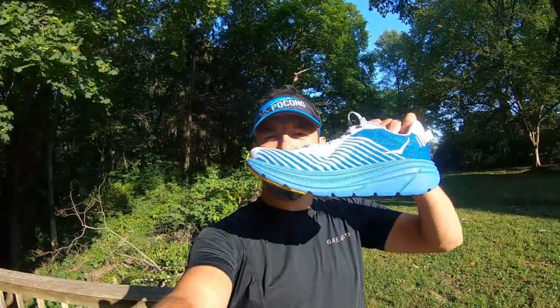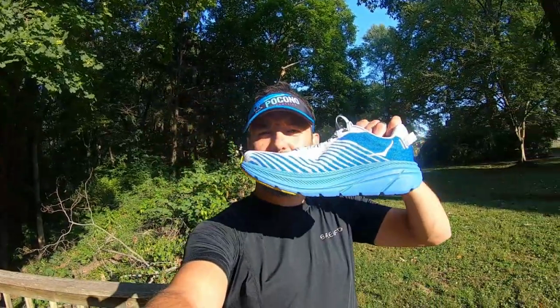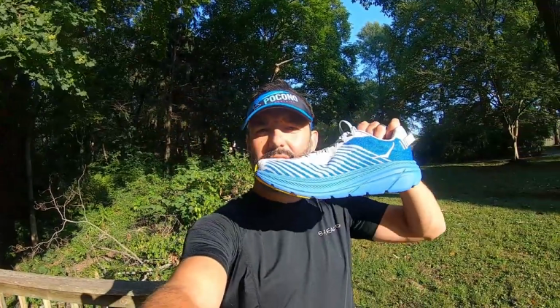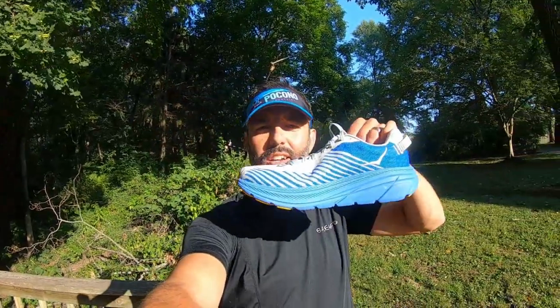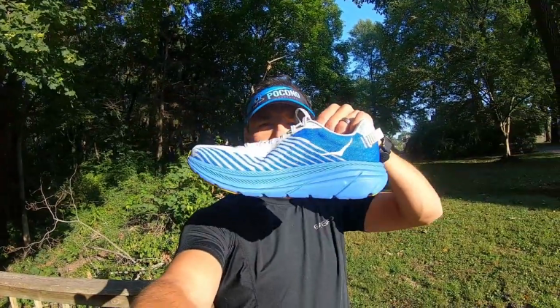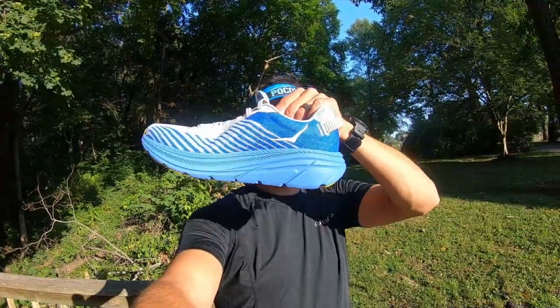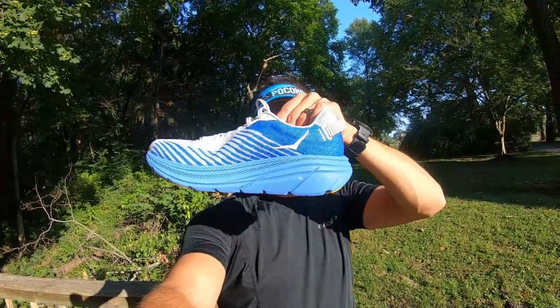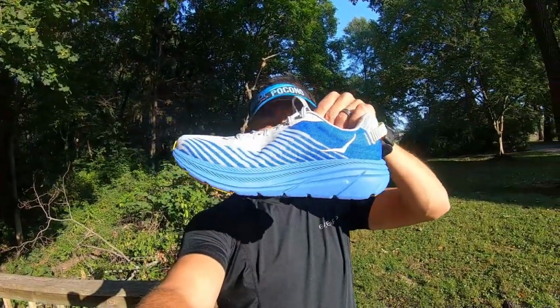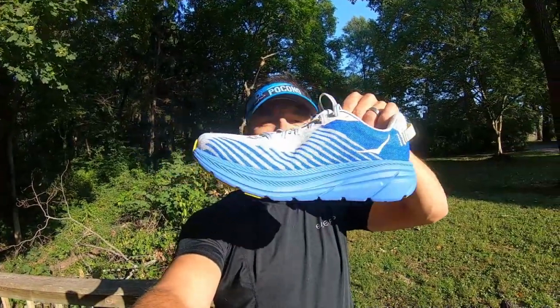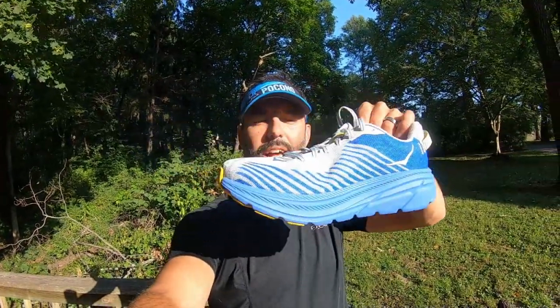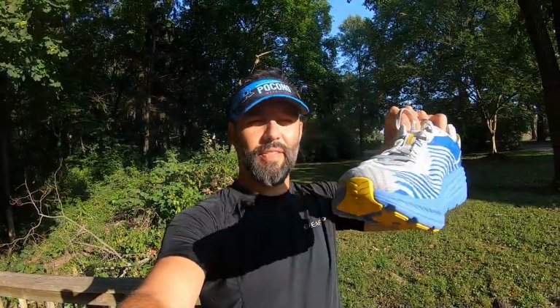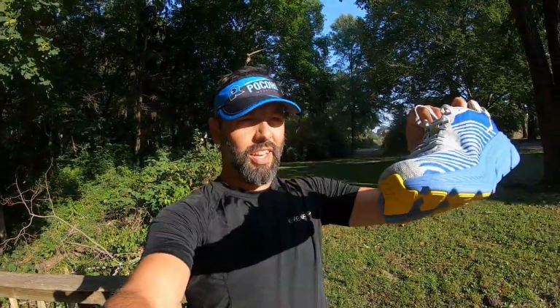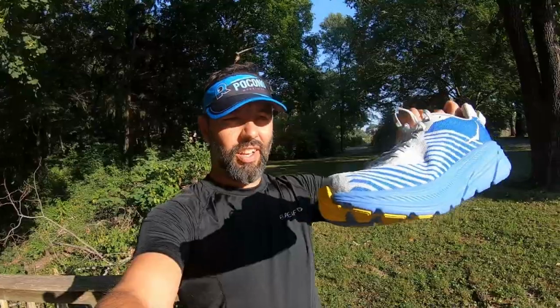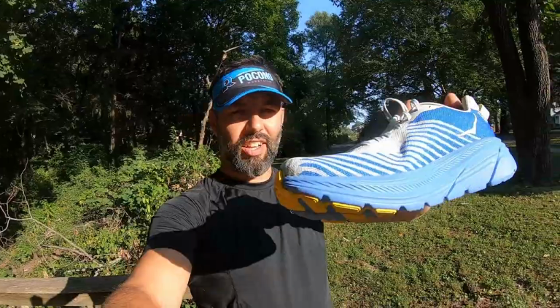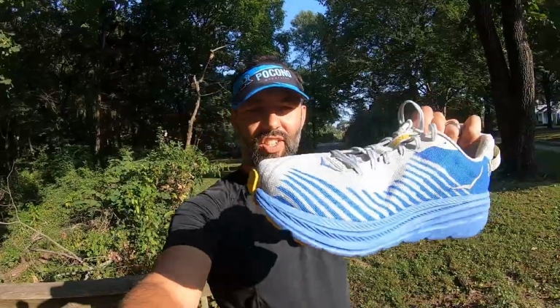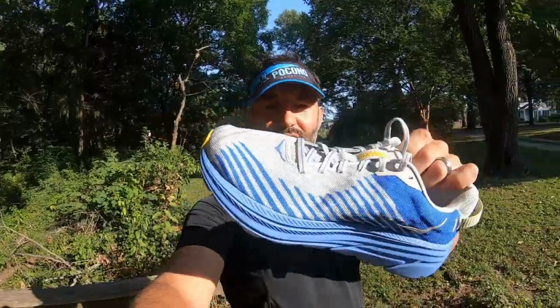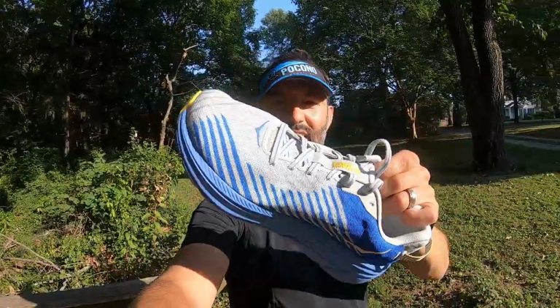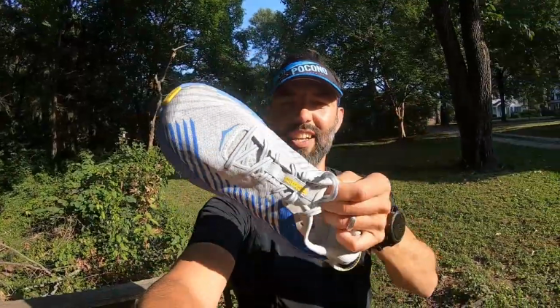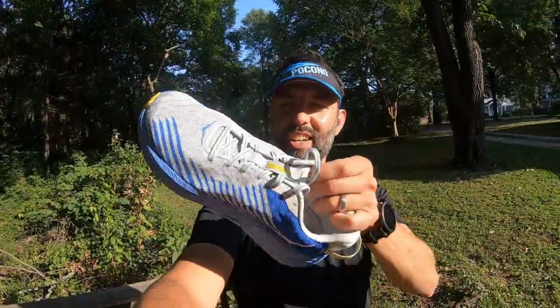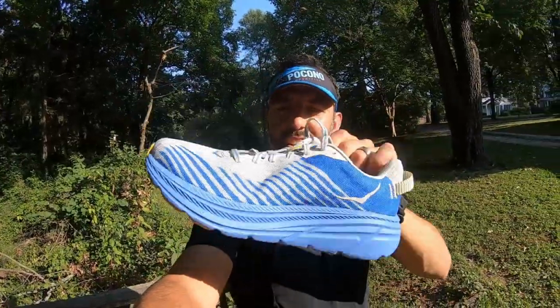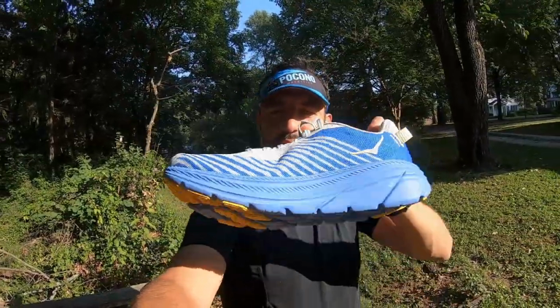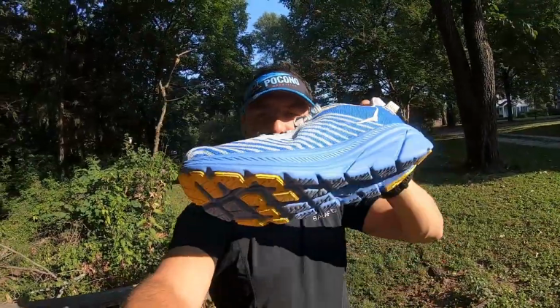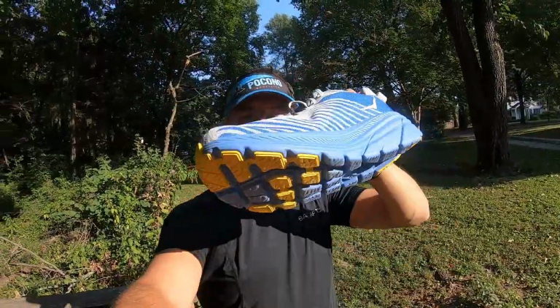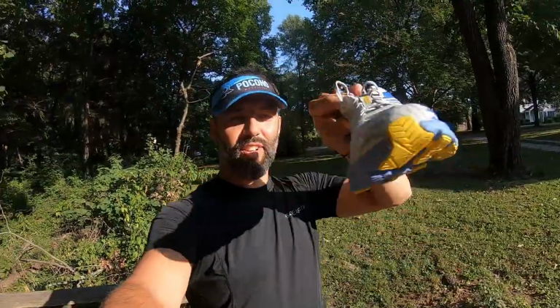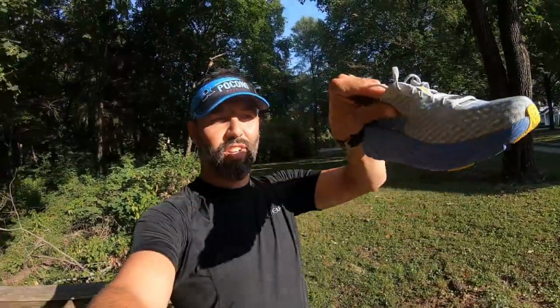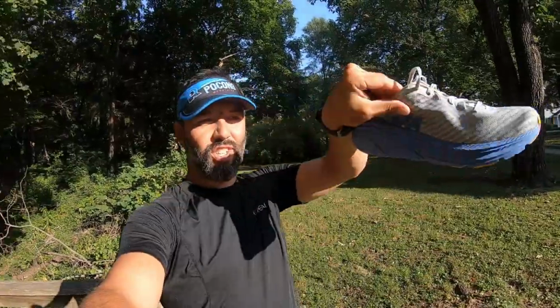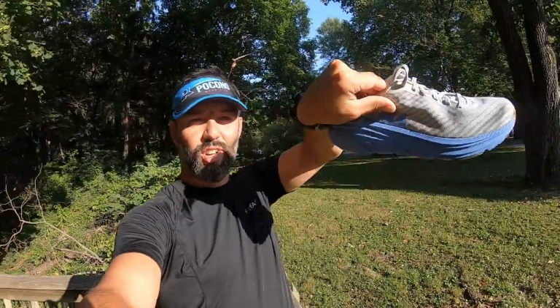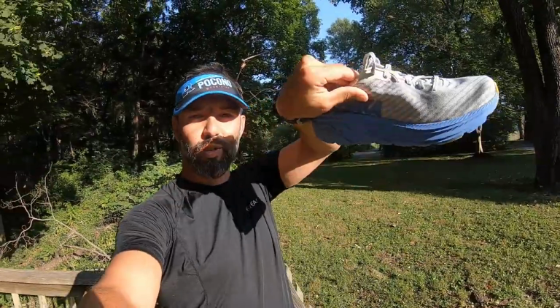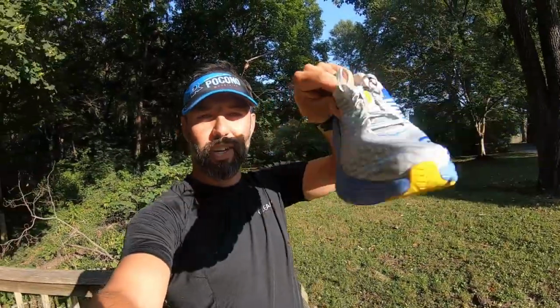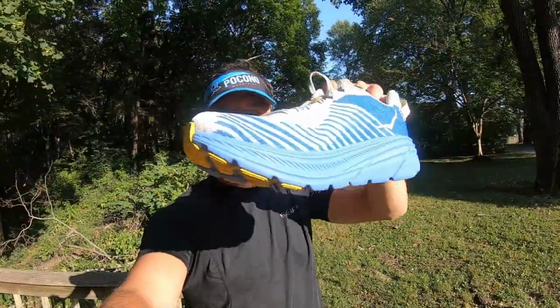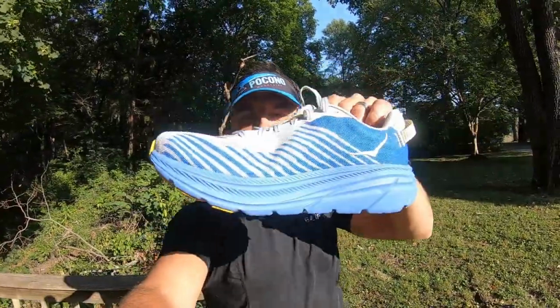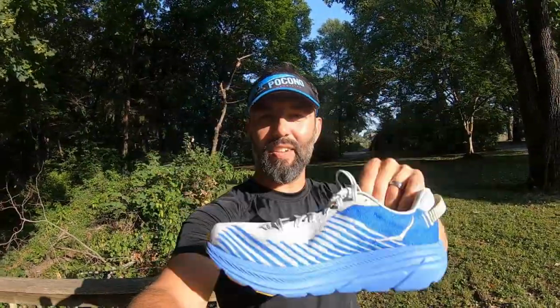Here they are right here — check them out. You can actually see right through them with the sun.